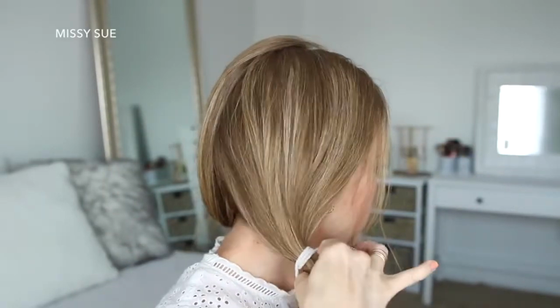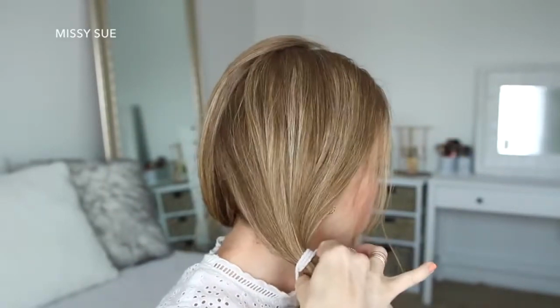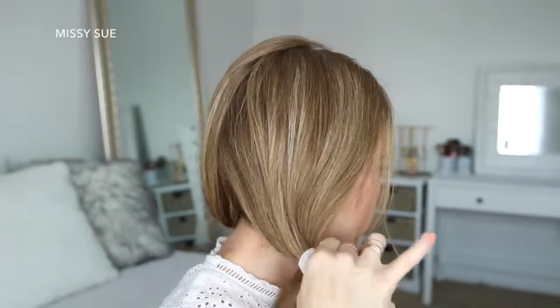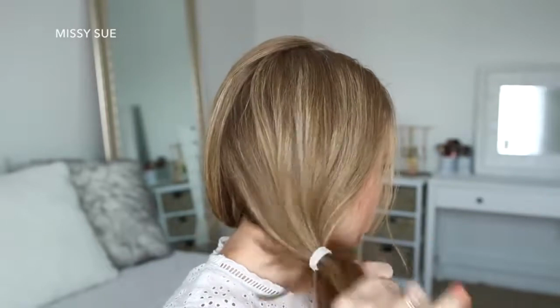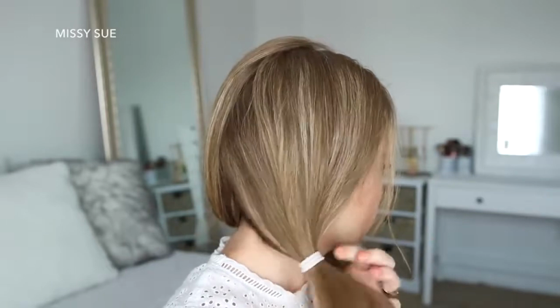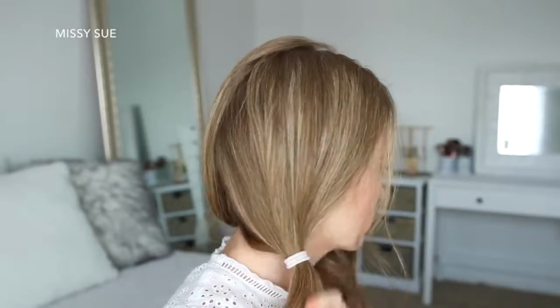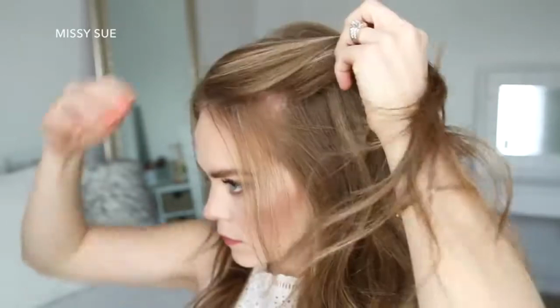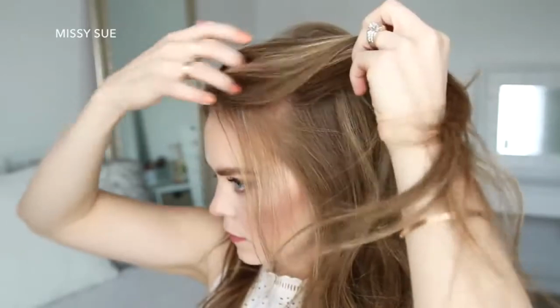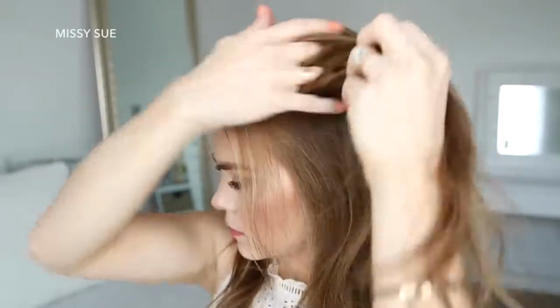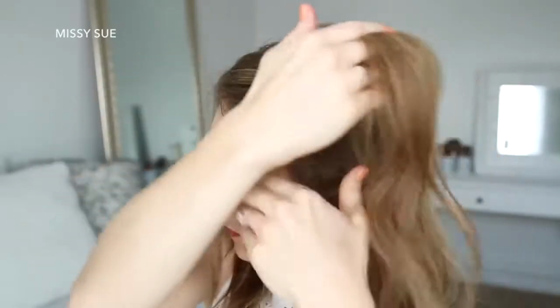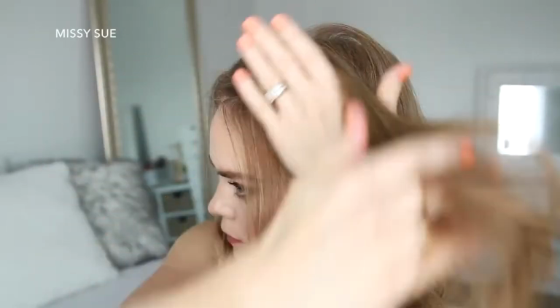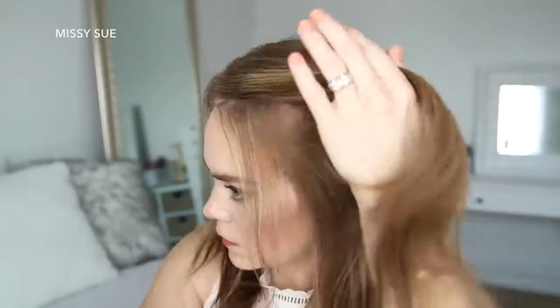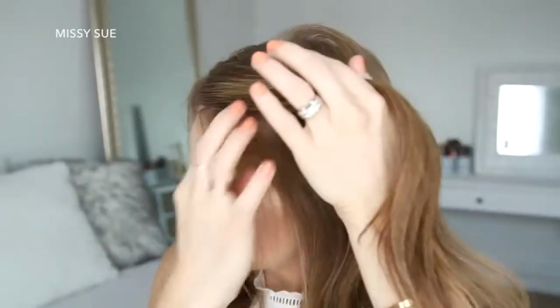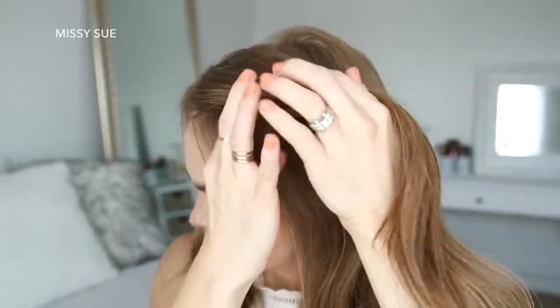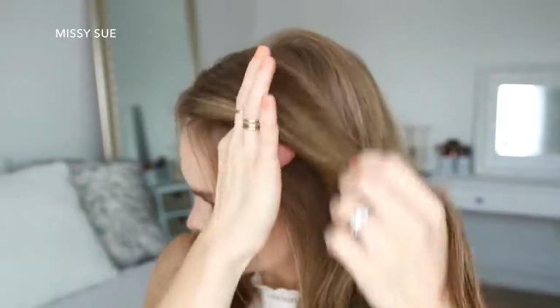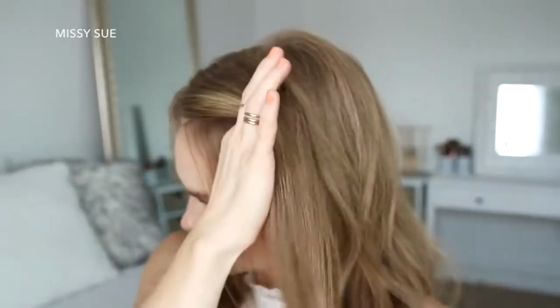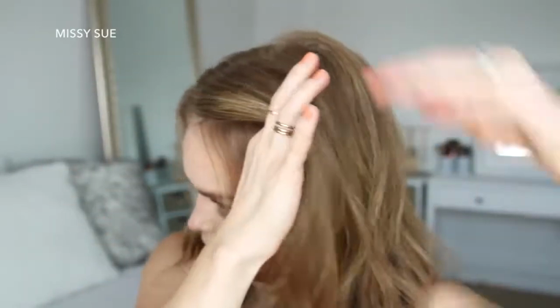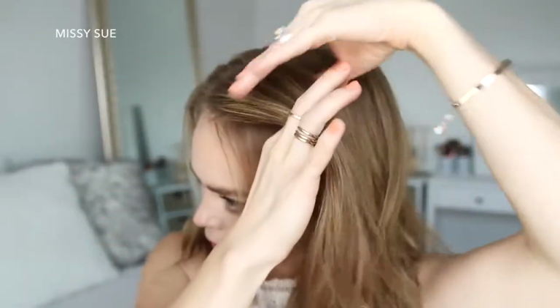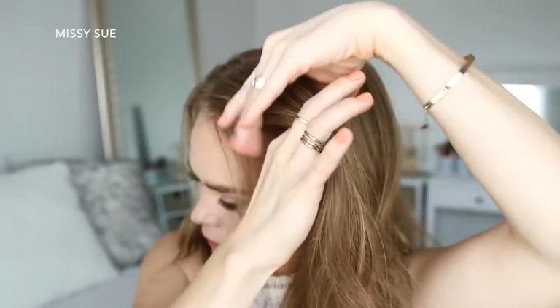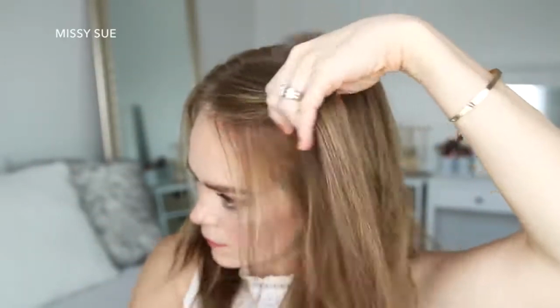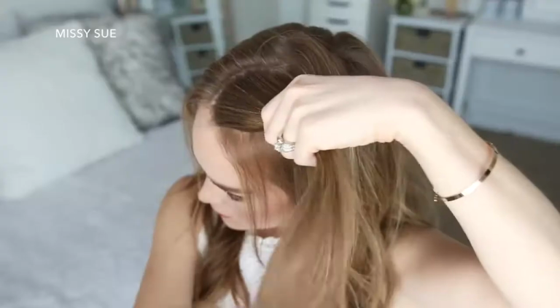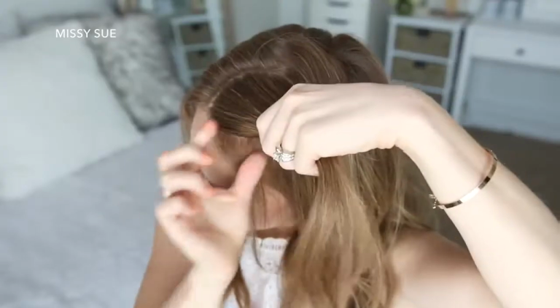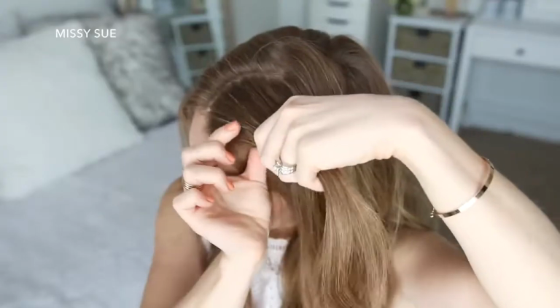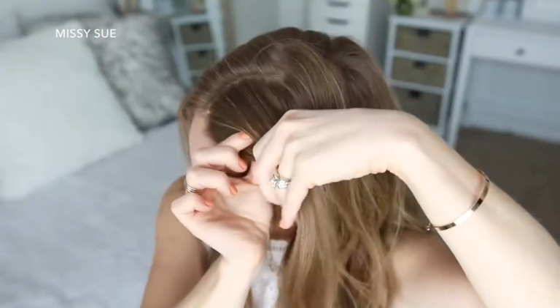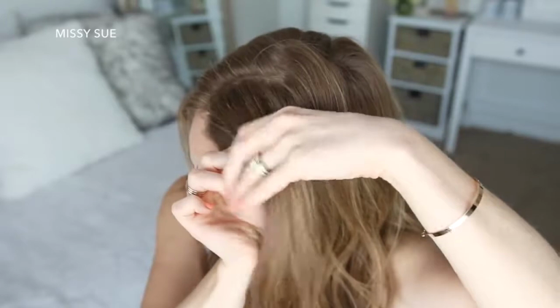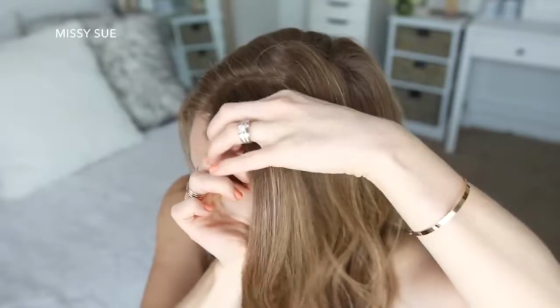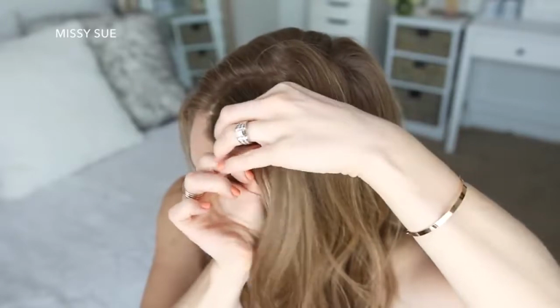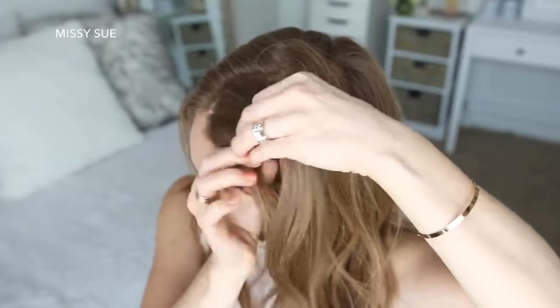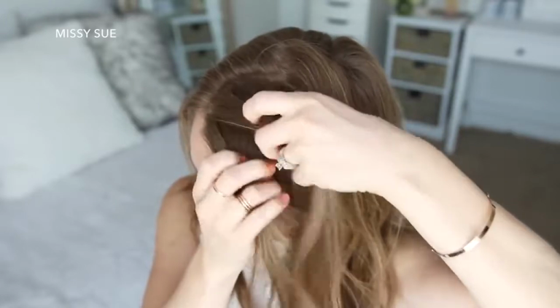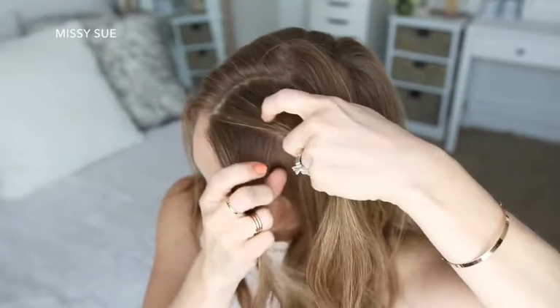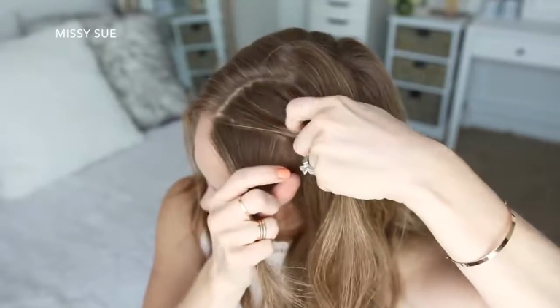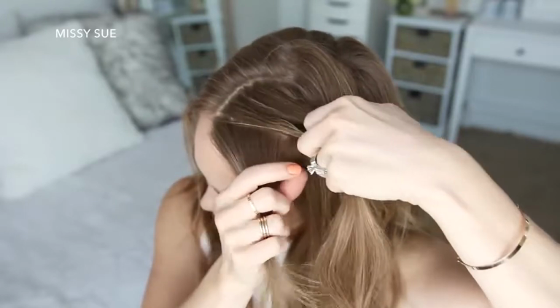Now I'm going to pick up a section of hair near the part and divide it into three sections, beginning a Dutch braid by crossing the right strand under the middle, and then crossing the left strand under the middle.